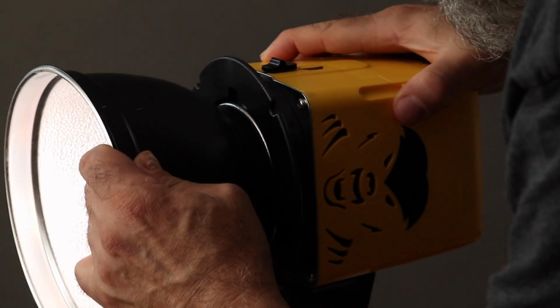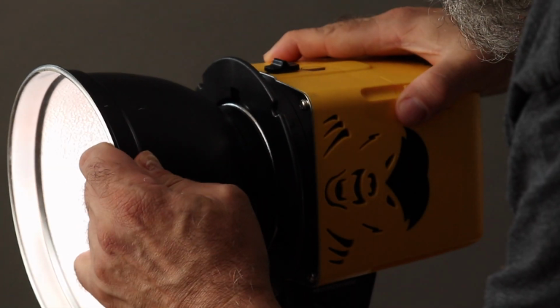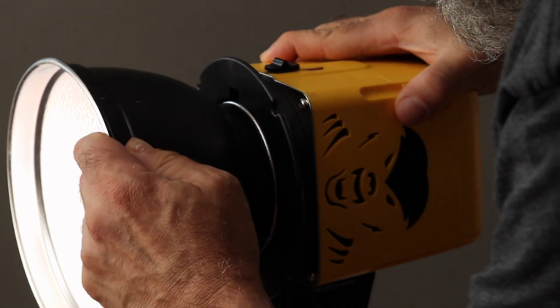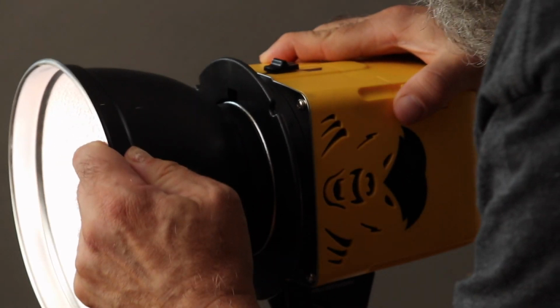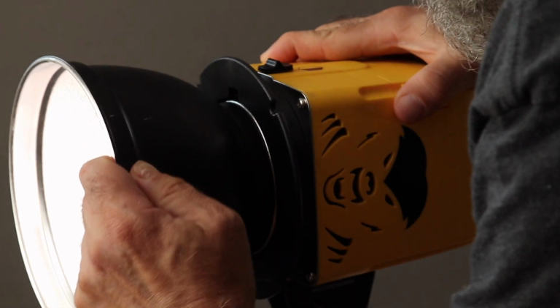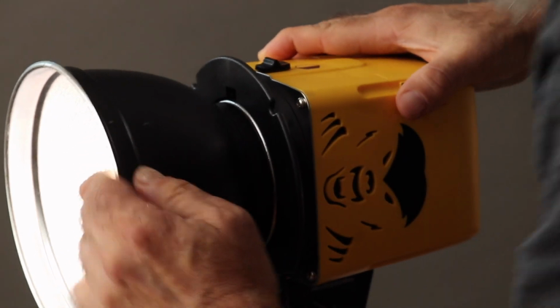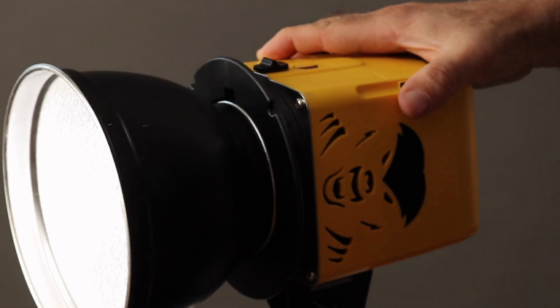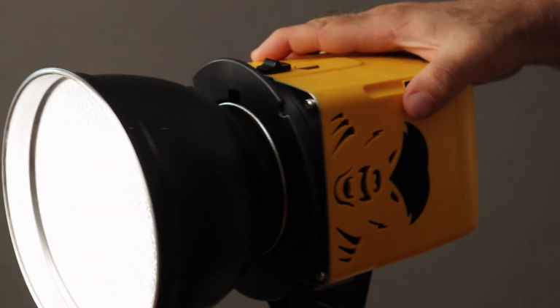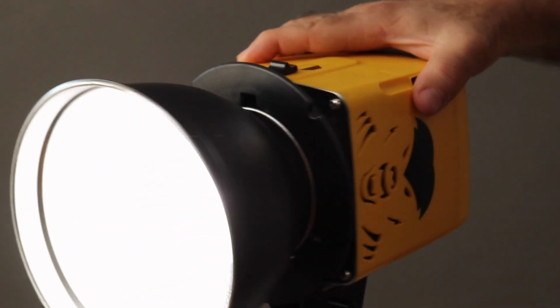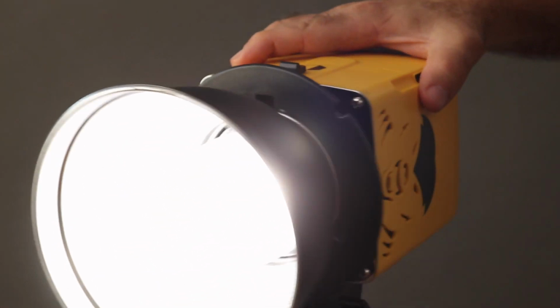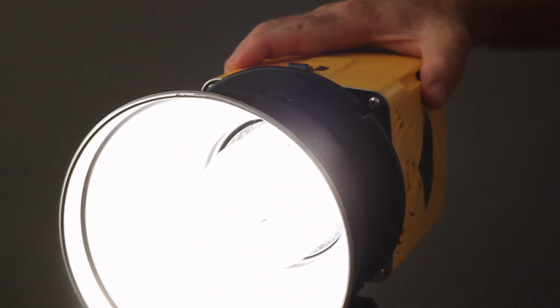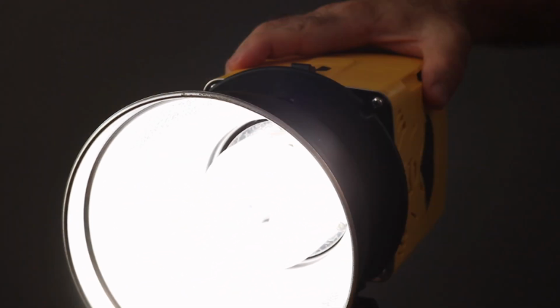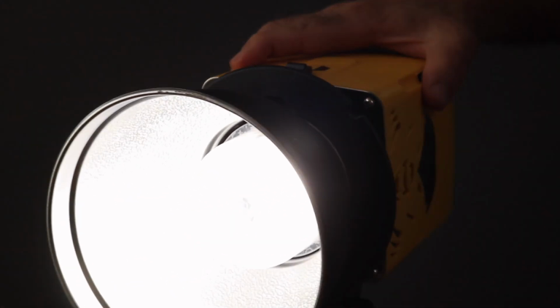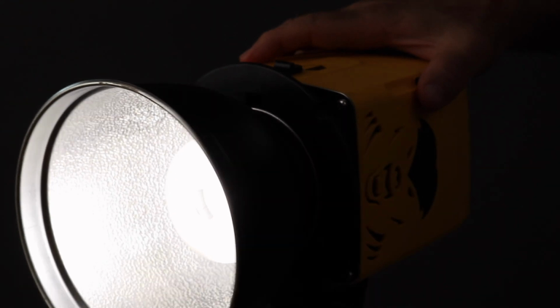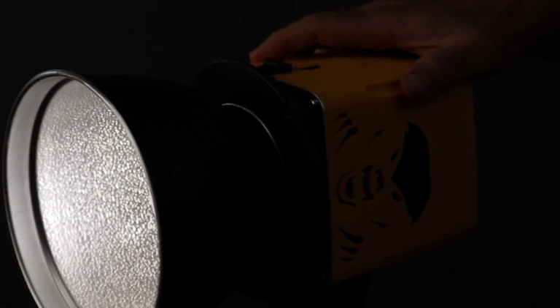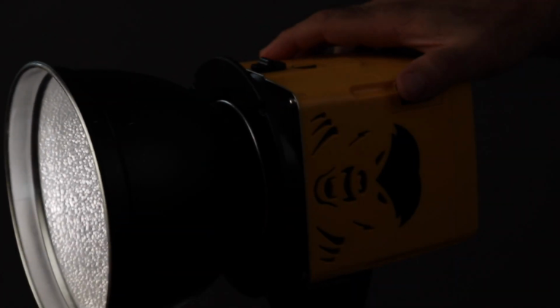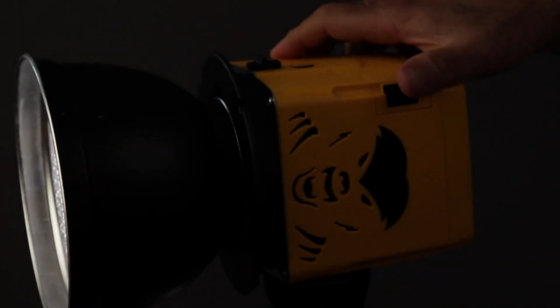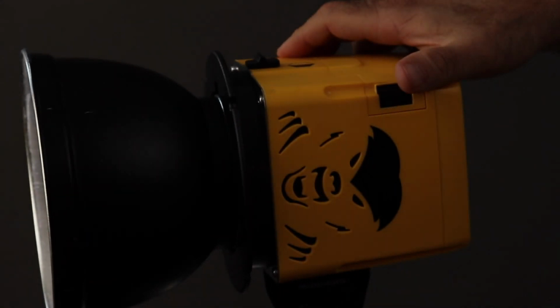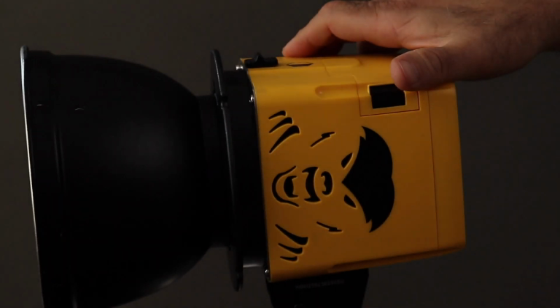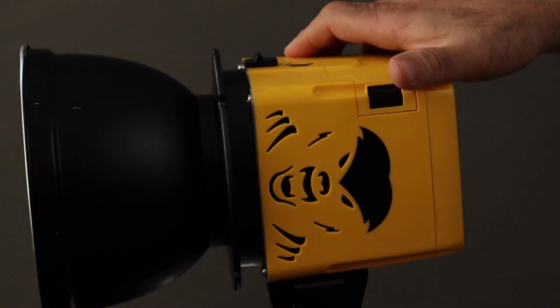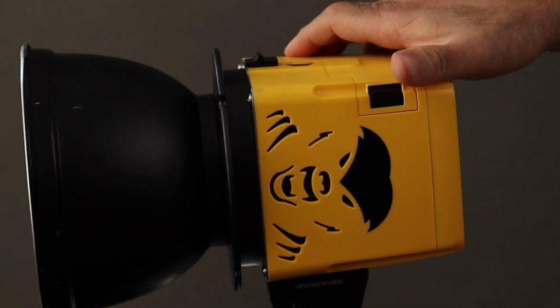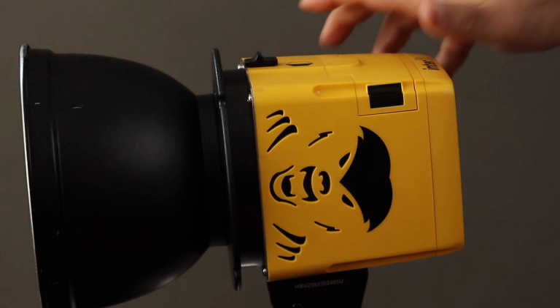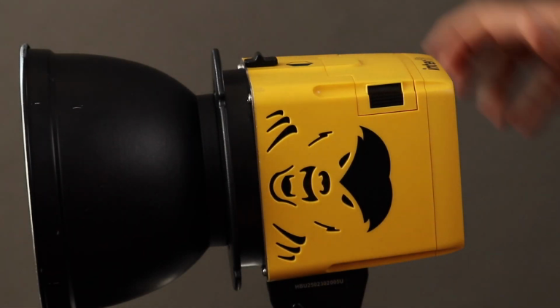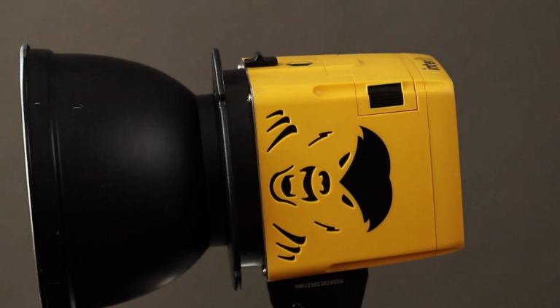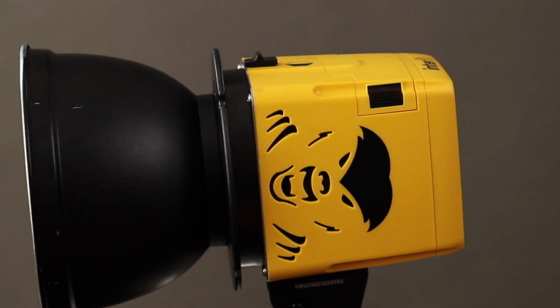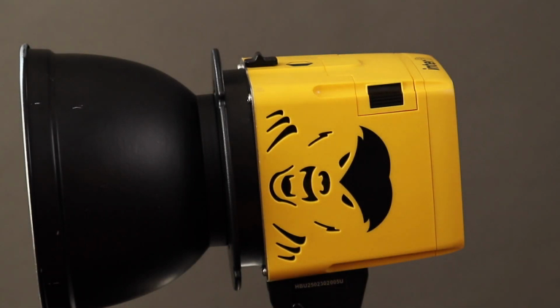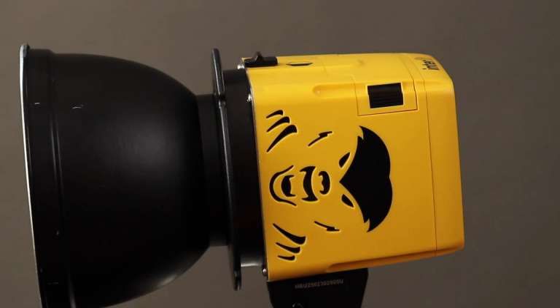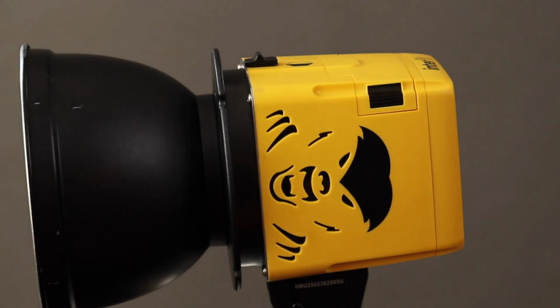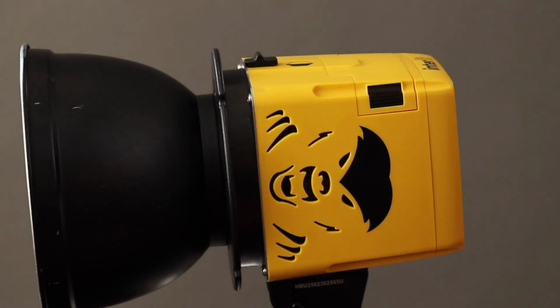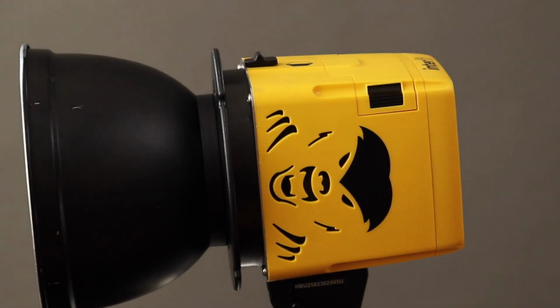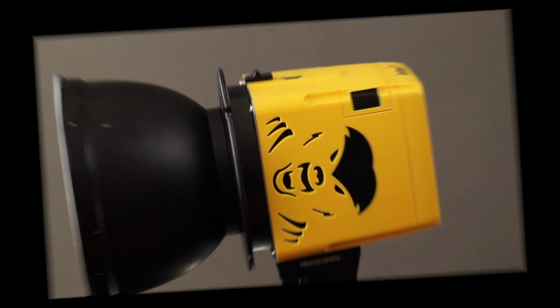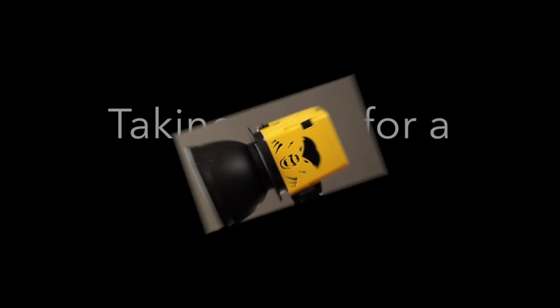The Badger Unleashed has the same versatile modifiers as the original Honey Badger. It is compatible with industry standard S-mount as well as with snap-on softboxes.